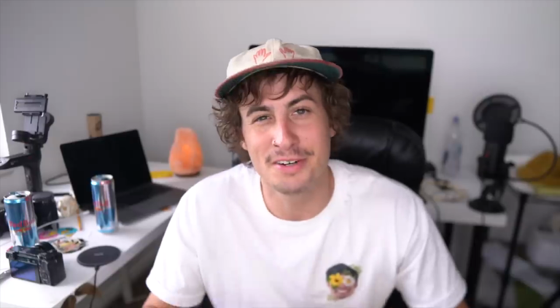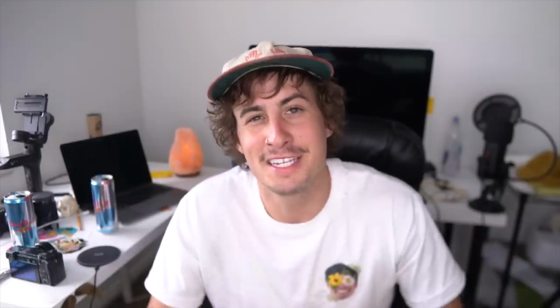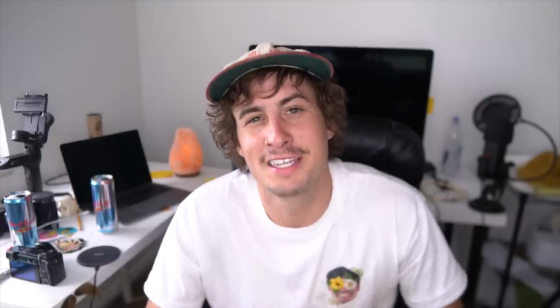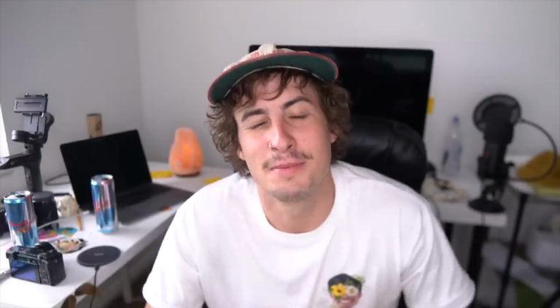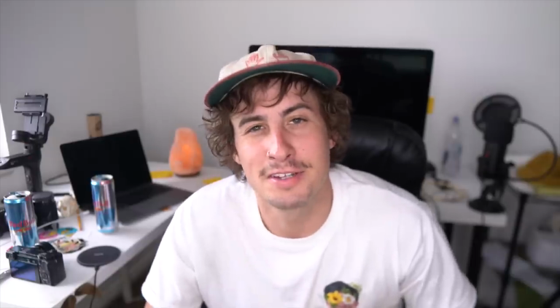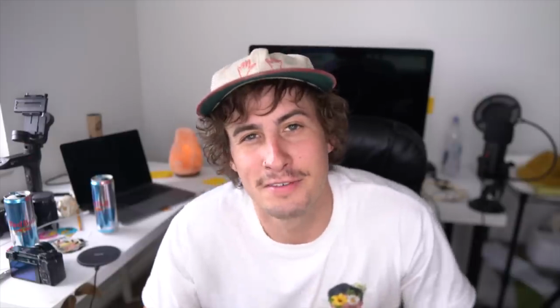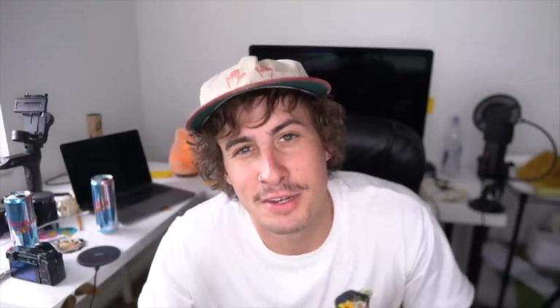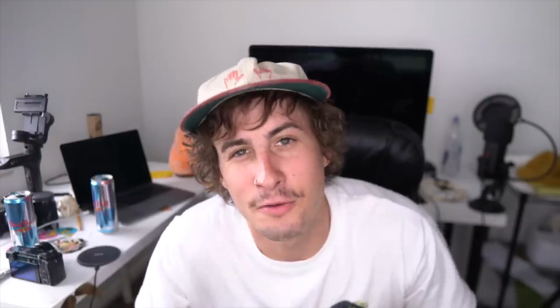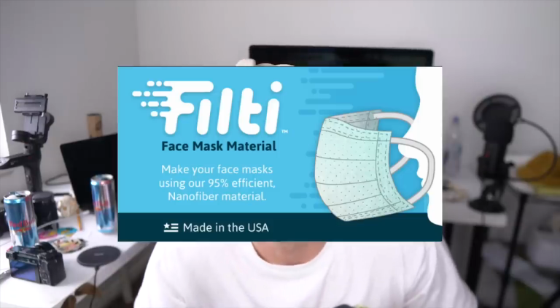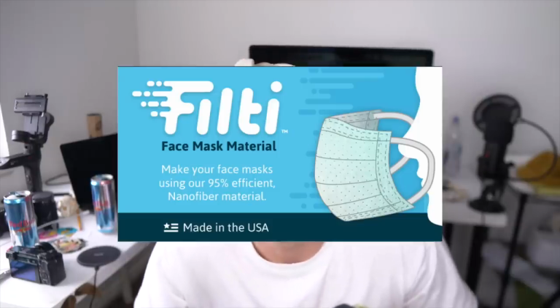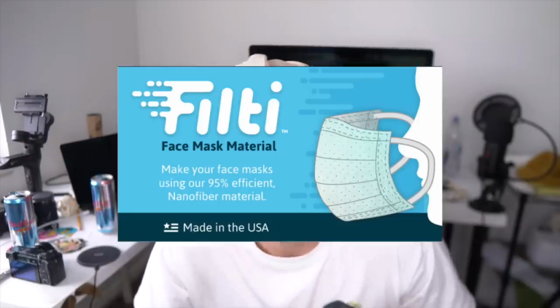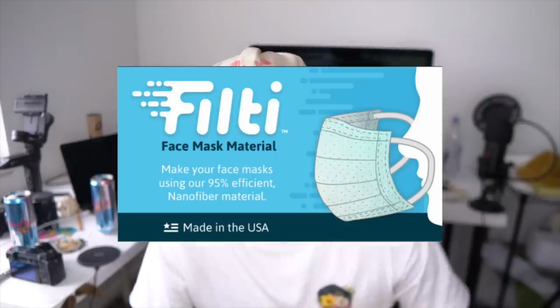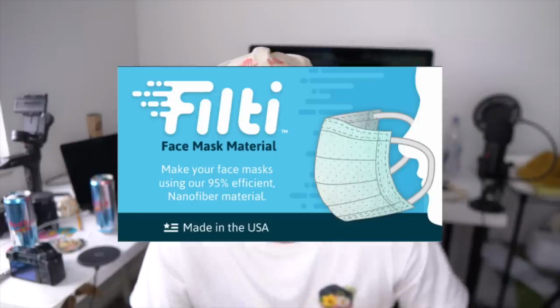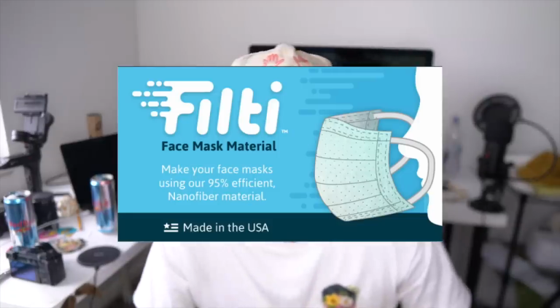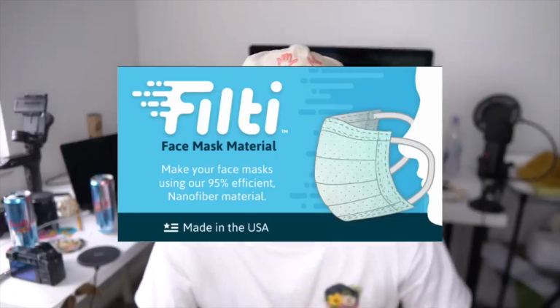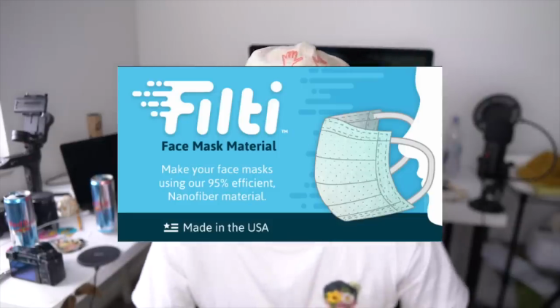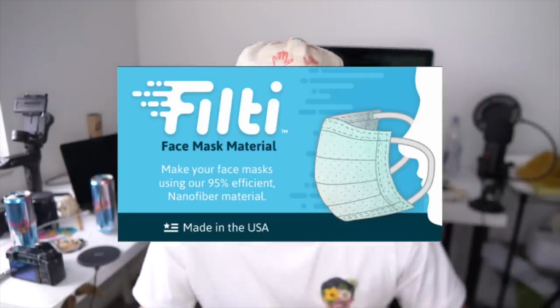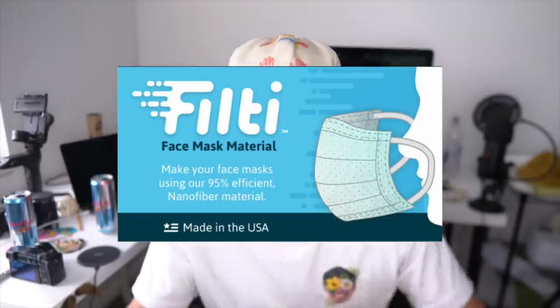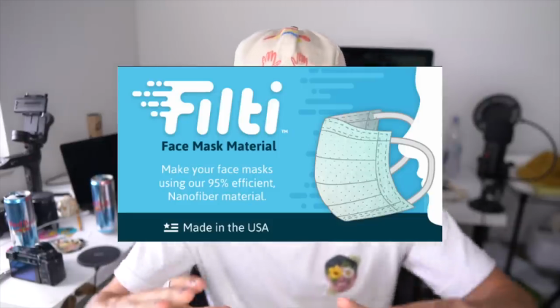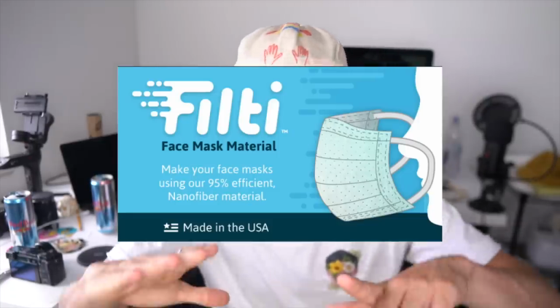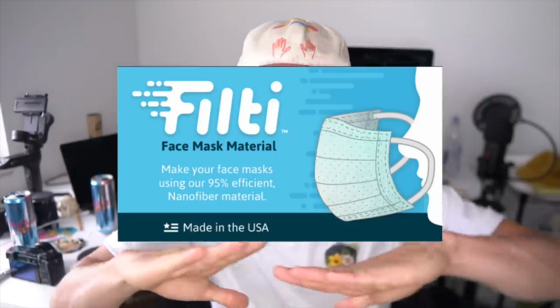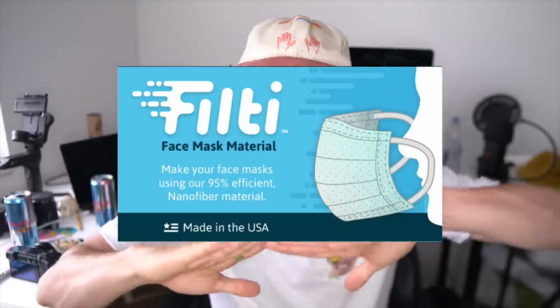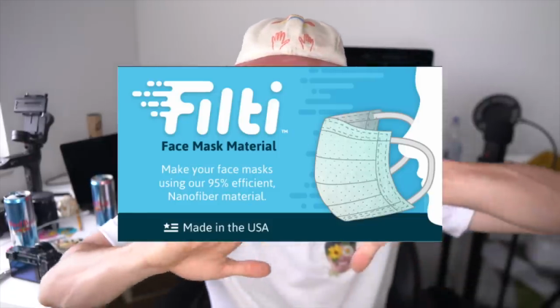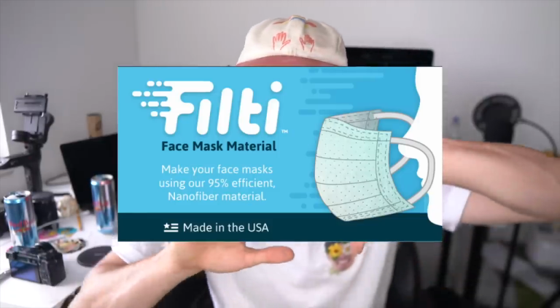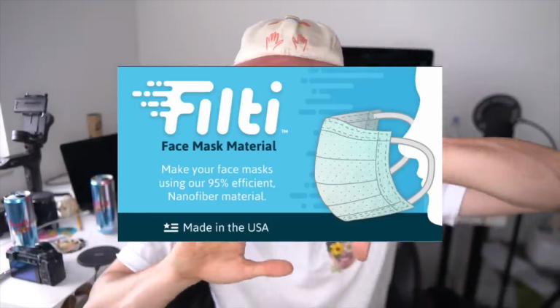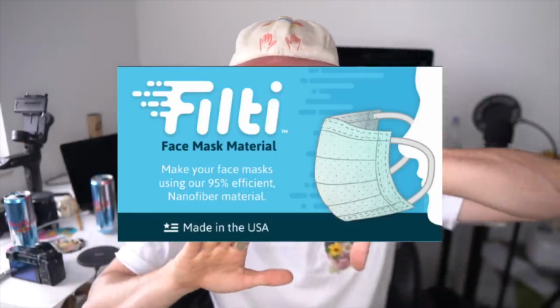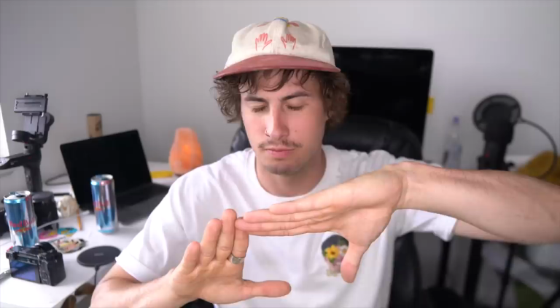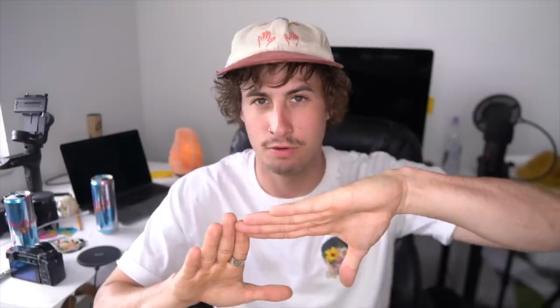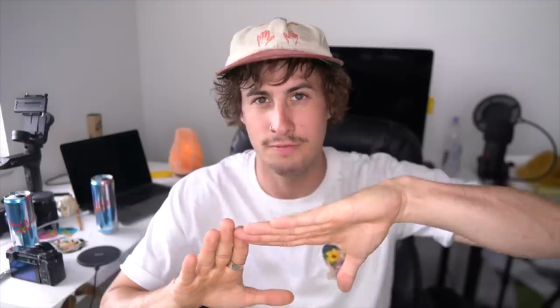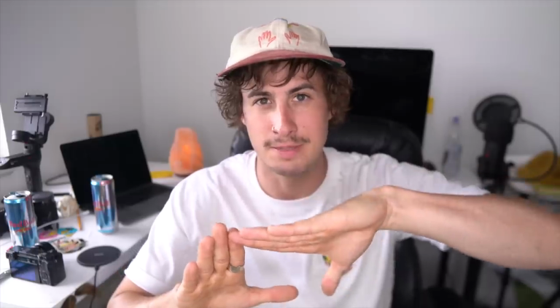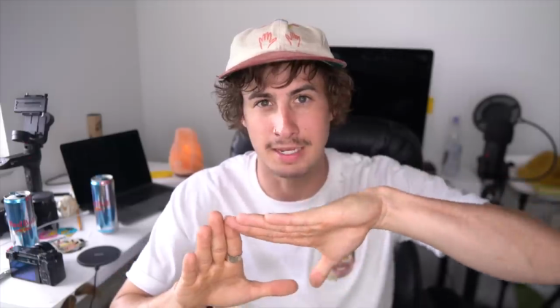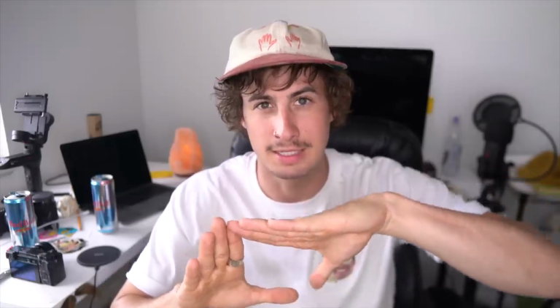First, thanks to the sponsor of this video, Filthy. They're making nano fiber materials for face masks and giving it to you guys at cost.